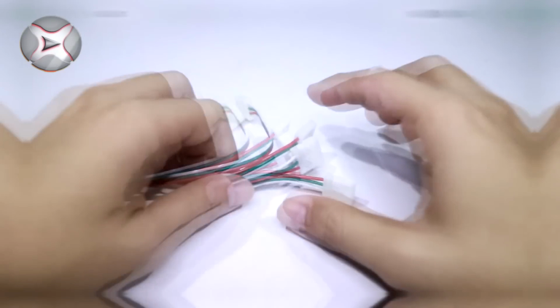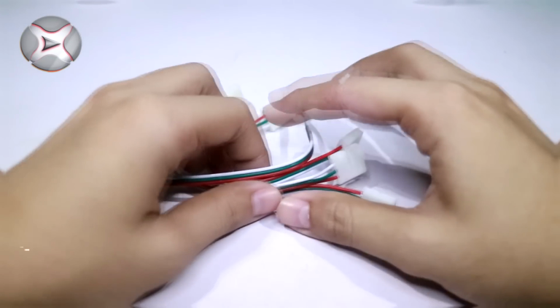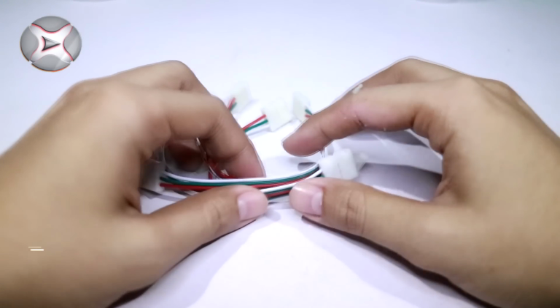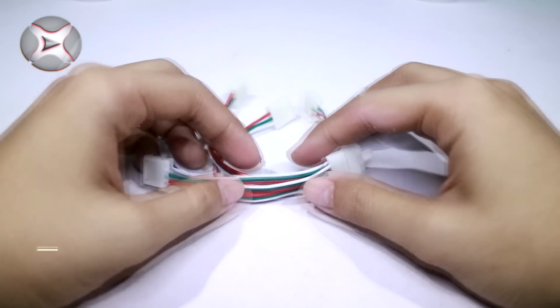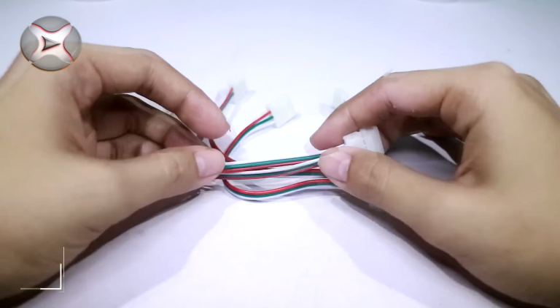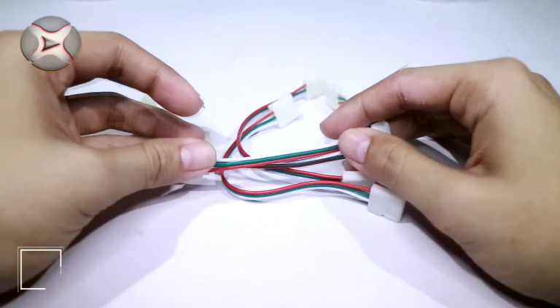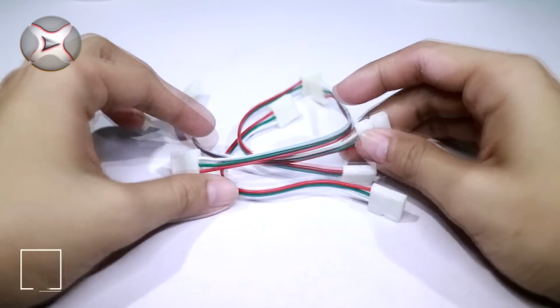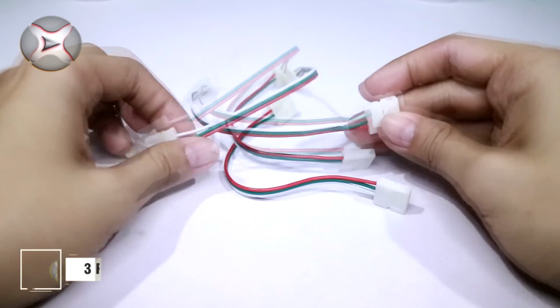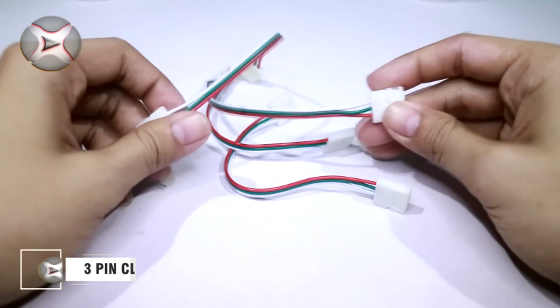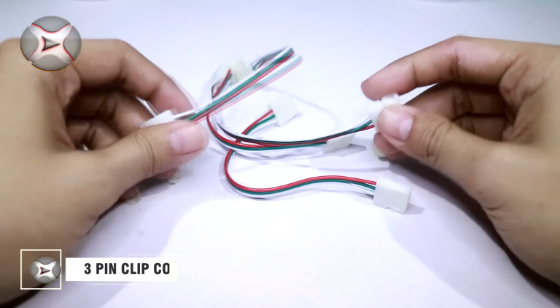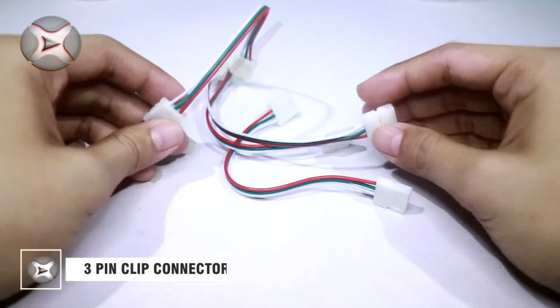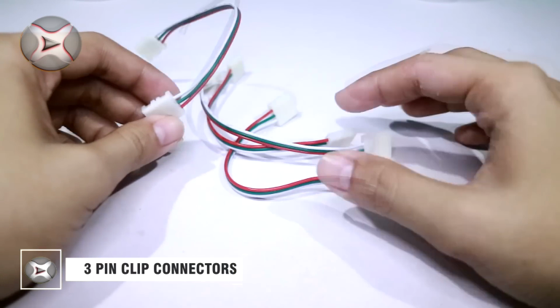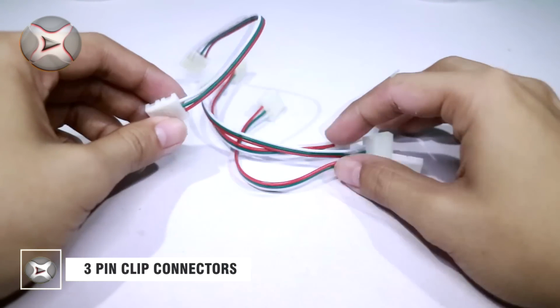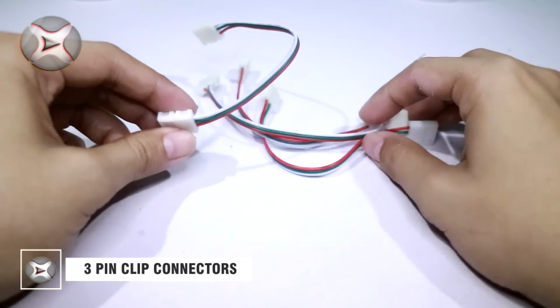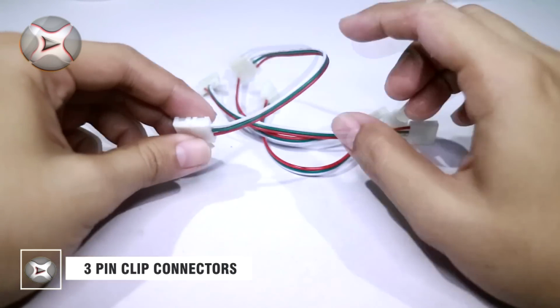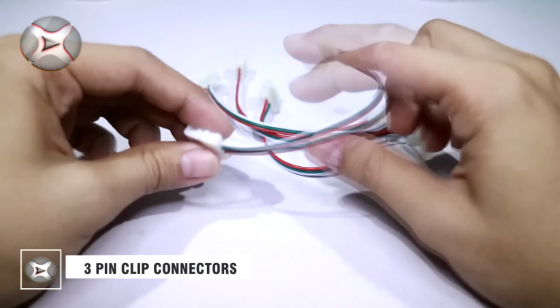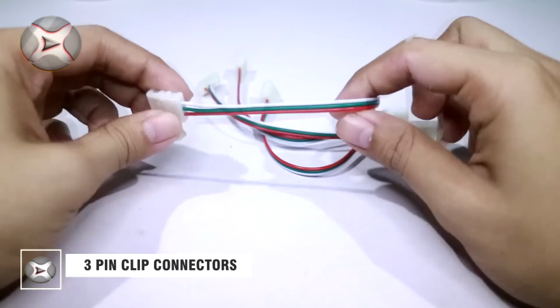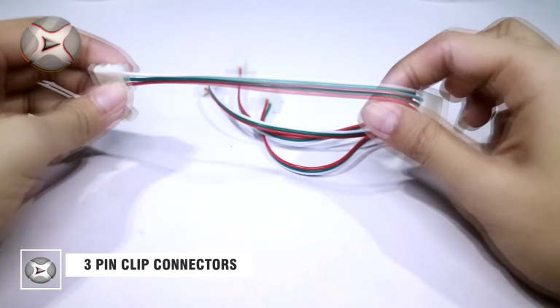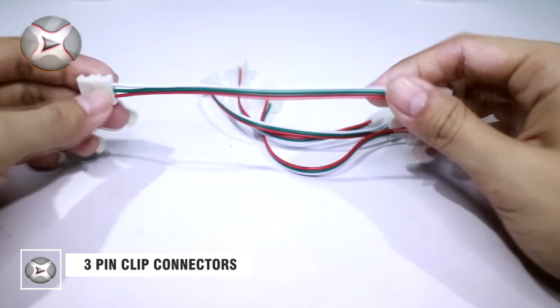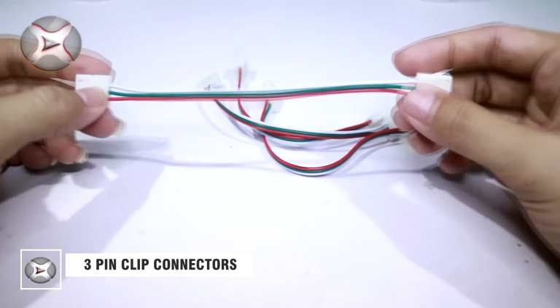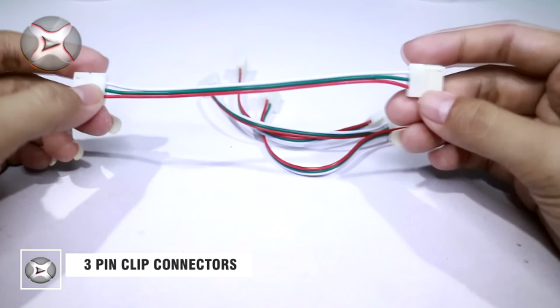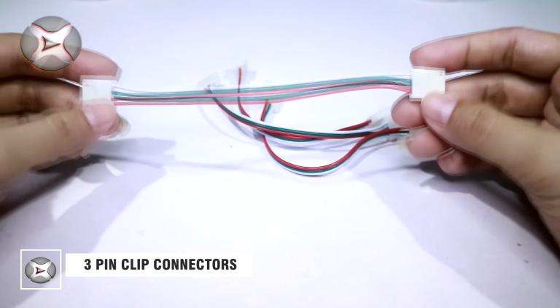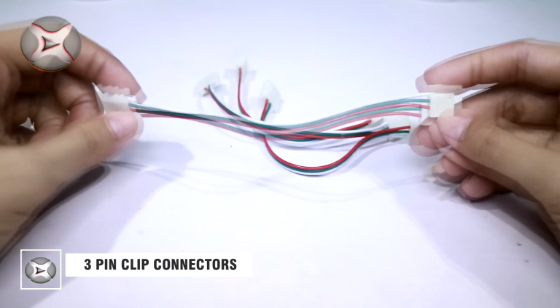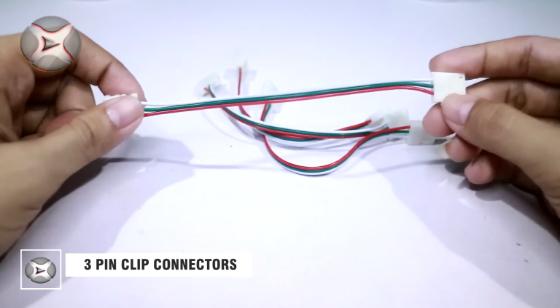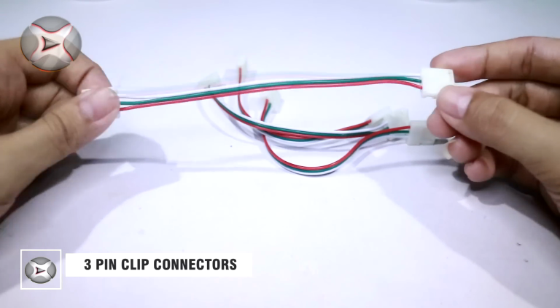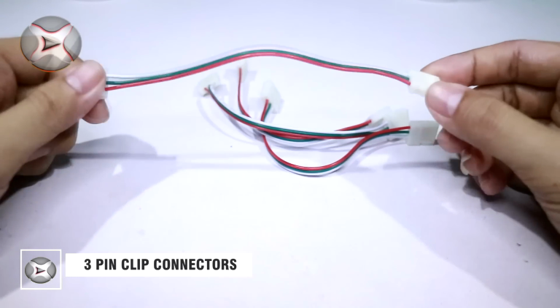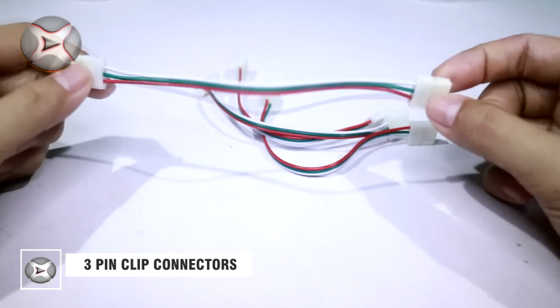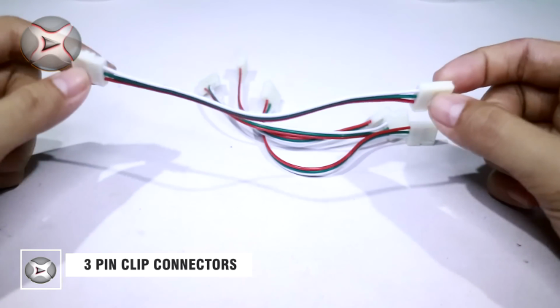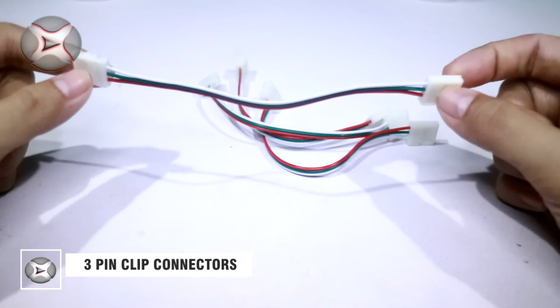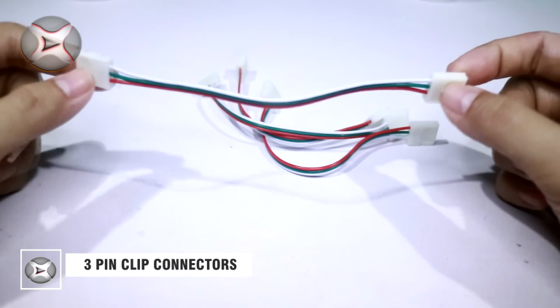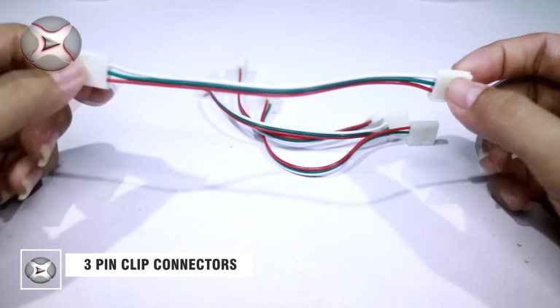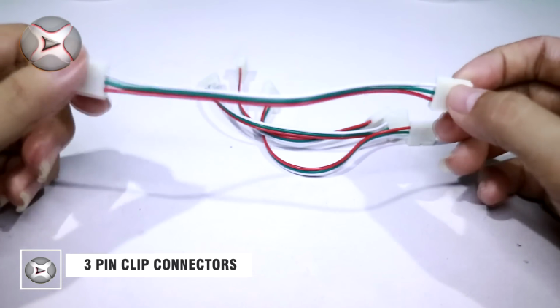Karena kita tidak menyolder, untuk menghubungkan semua LED strip, saya menggunakan konektor seperti ini.